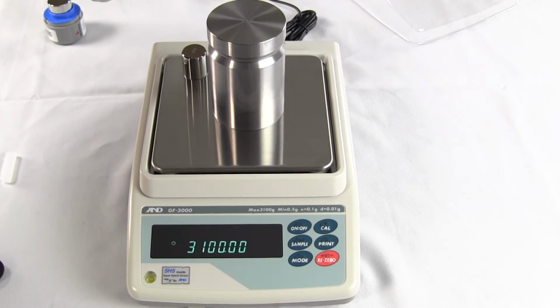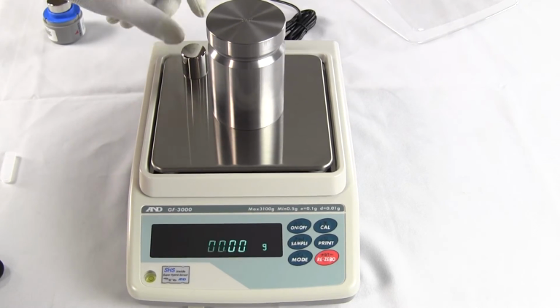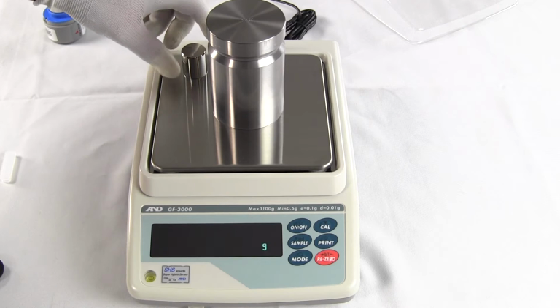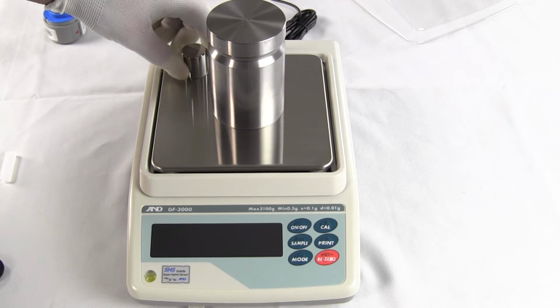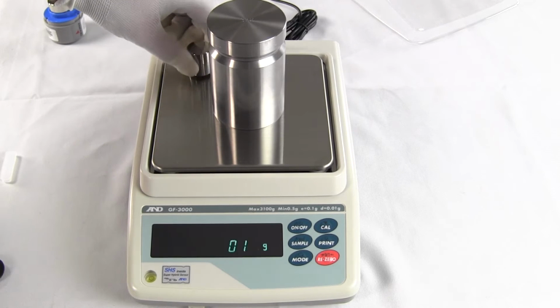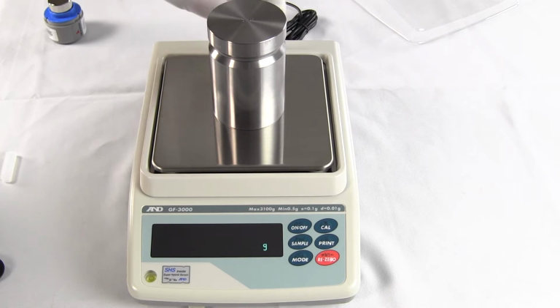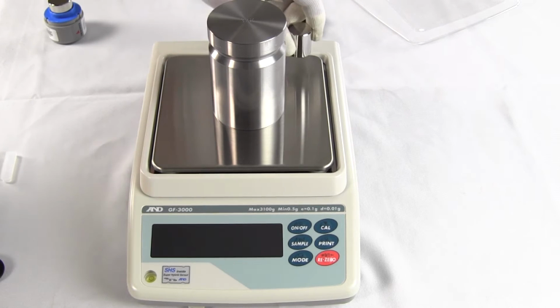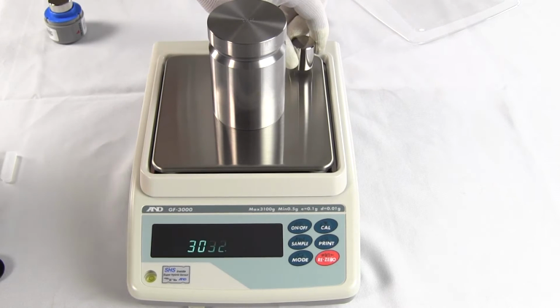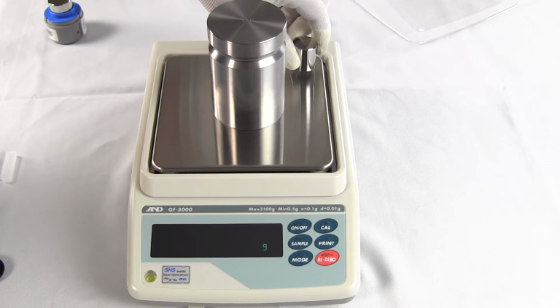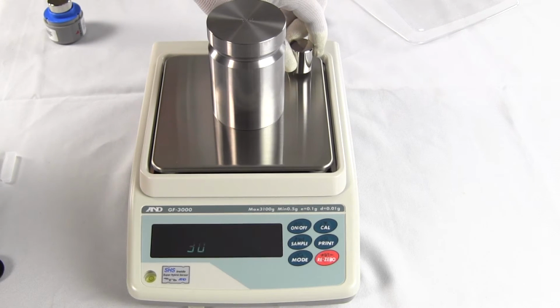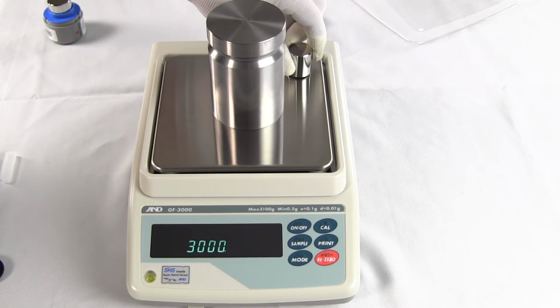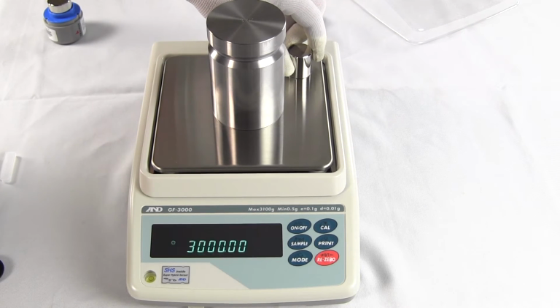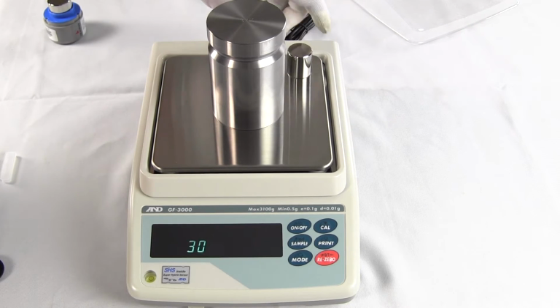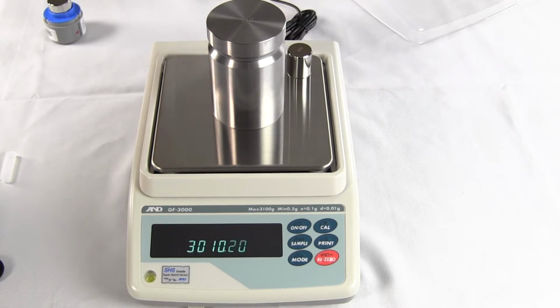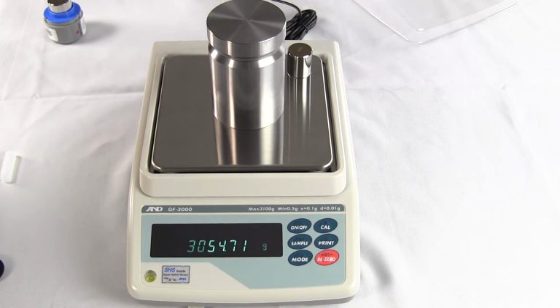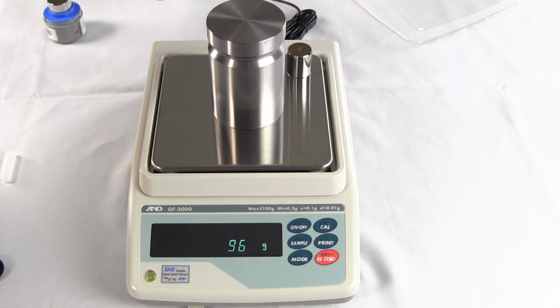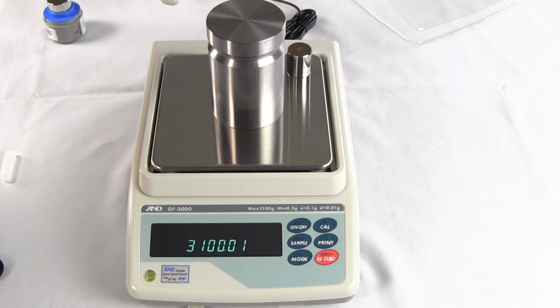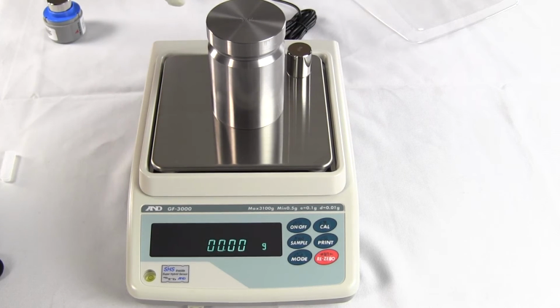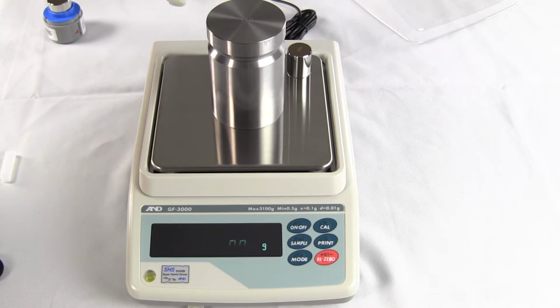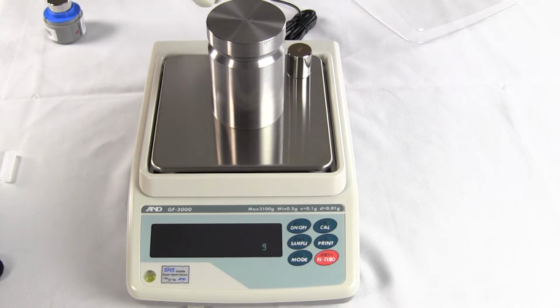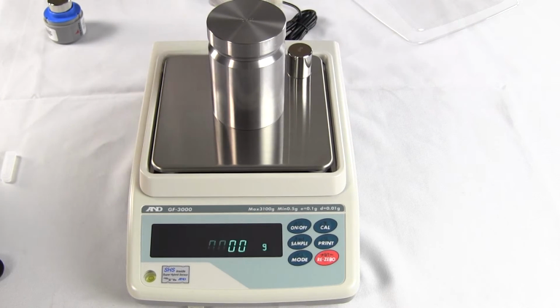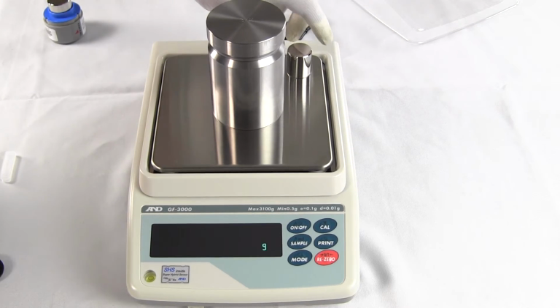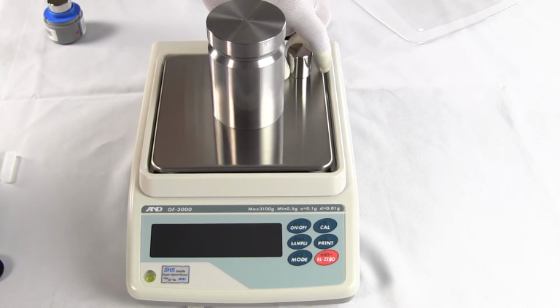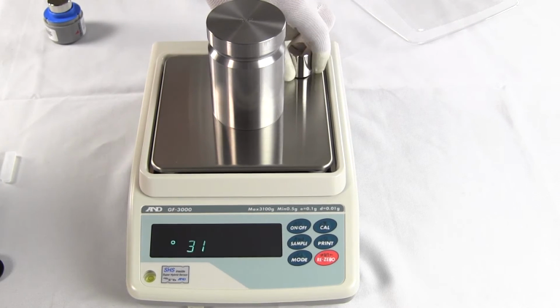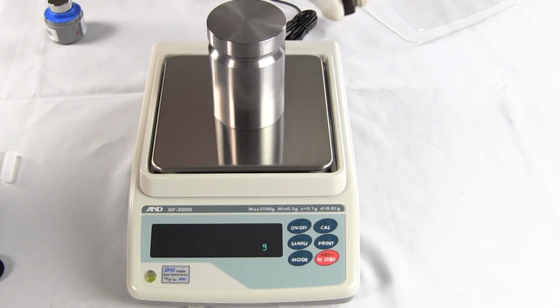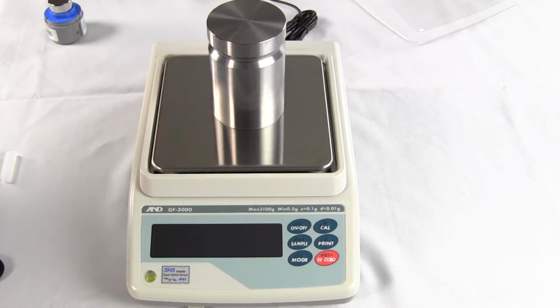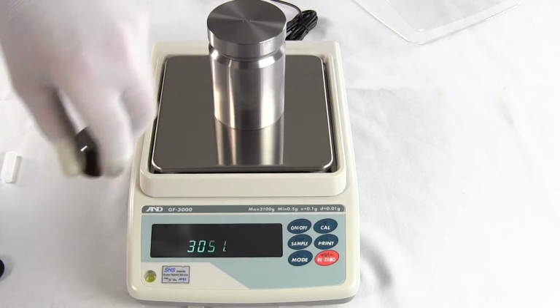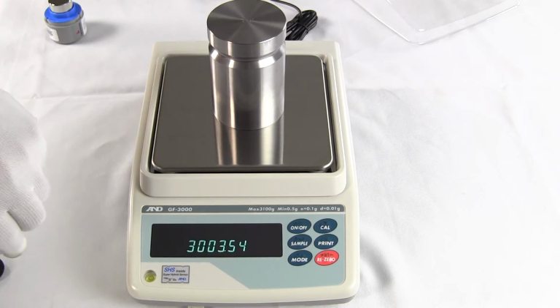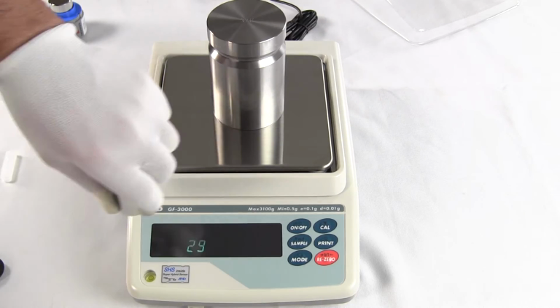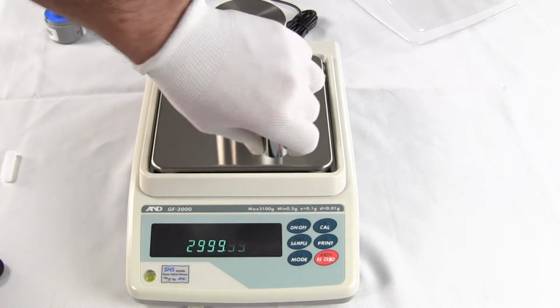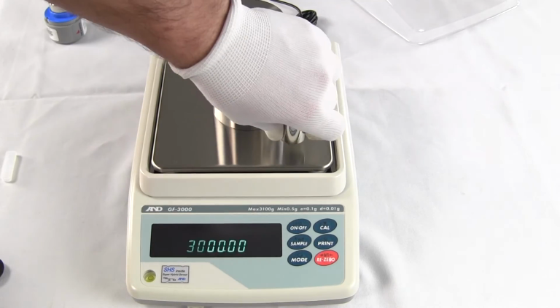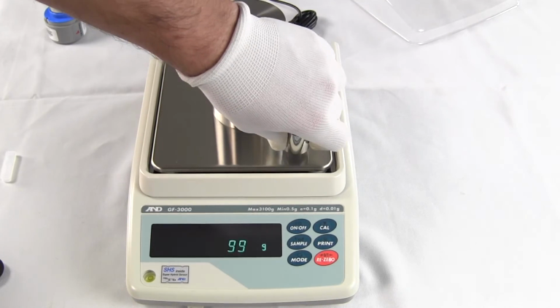We'll put the weight in all four corners of the platform. You can see it performs extremely well.